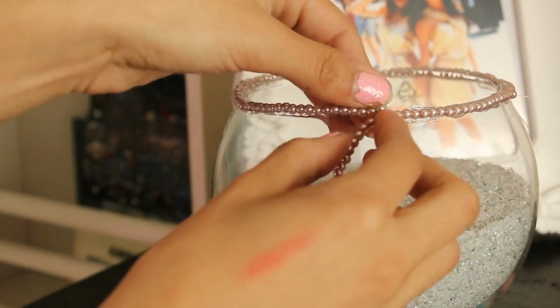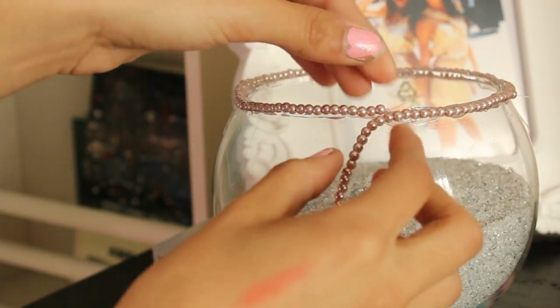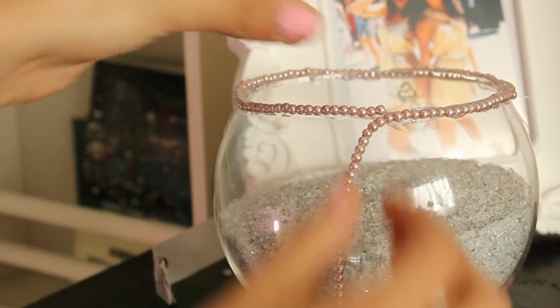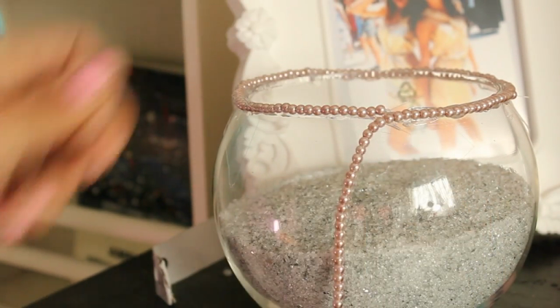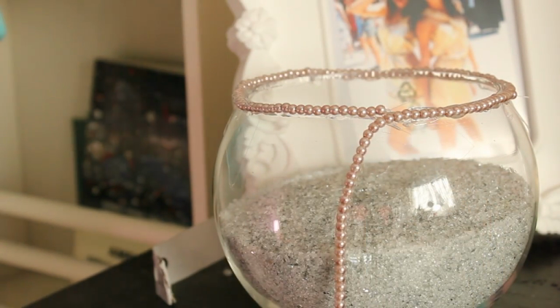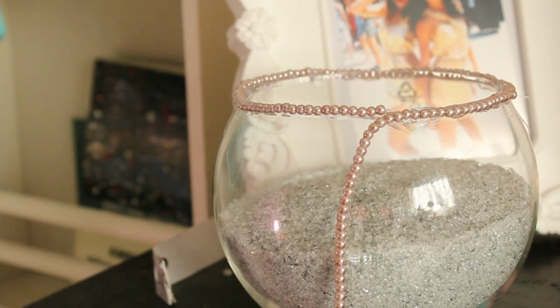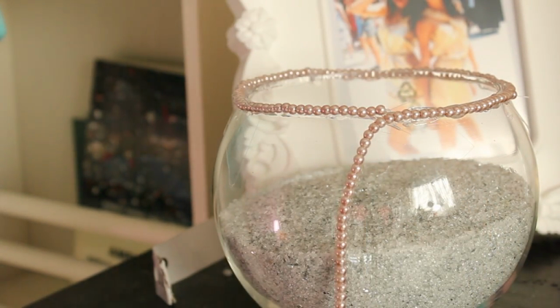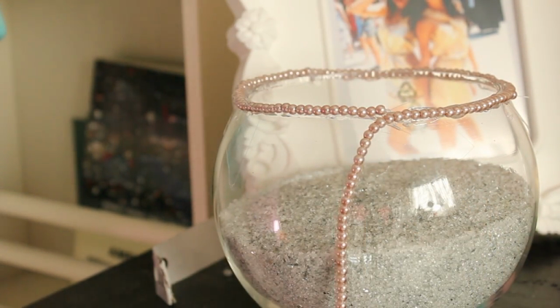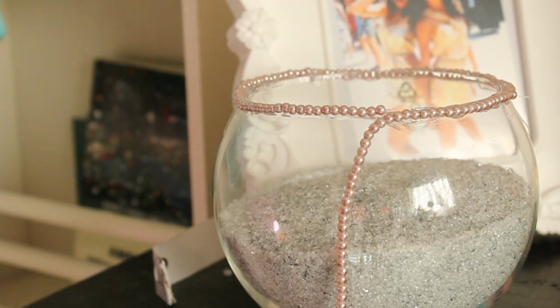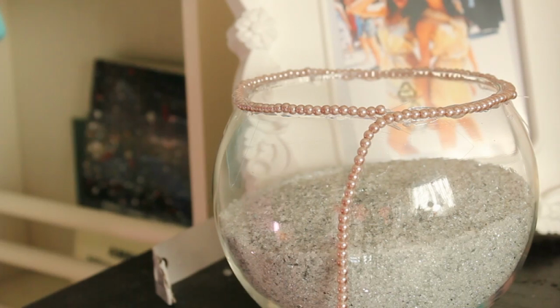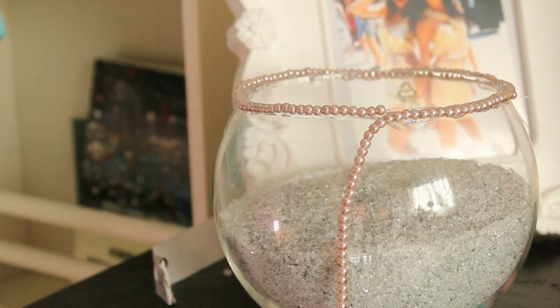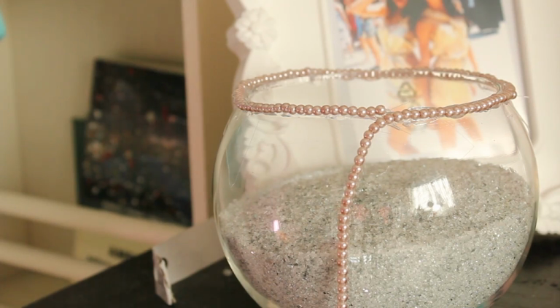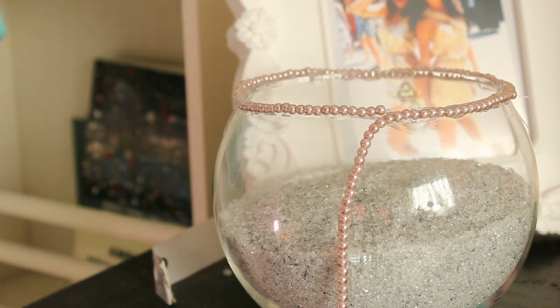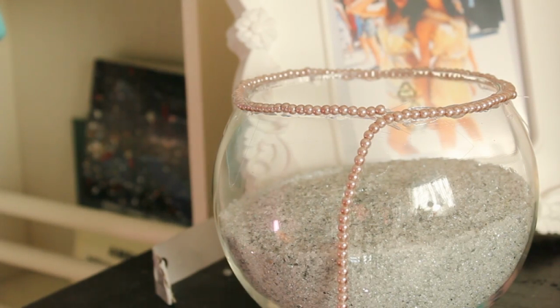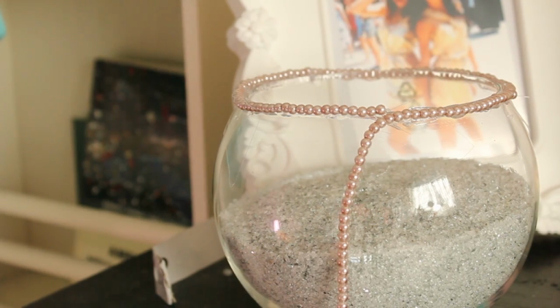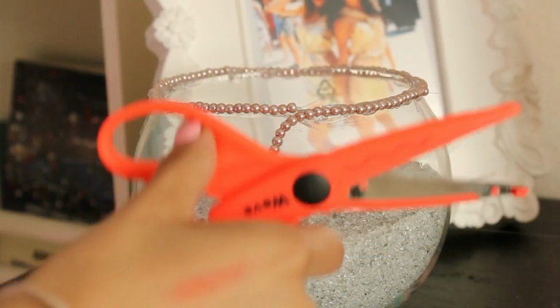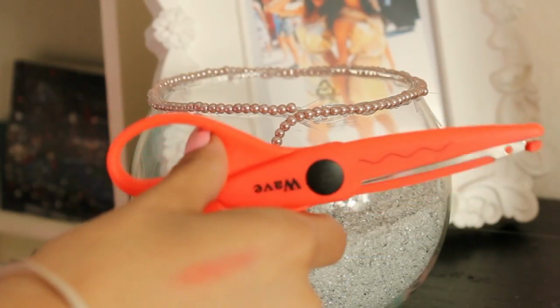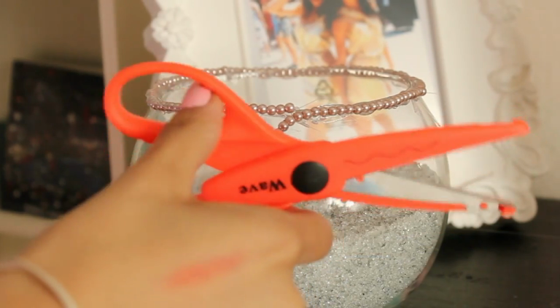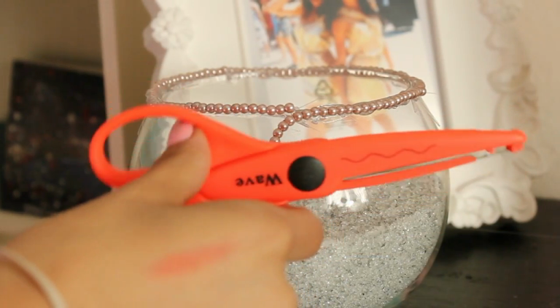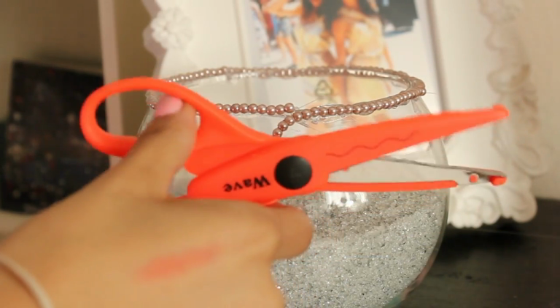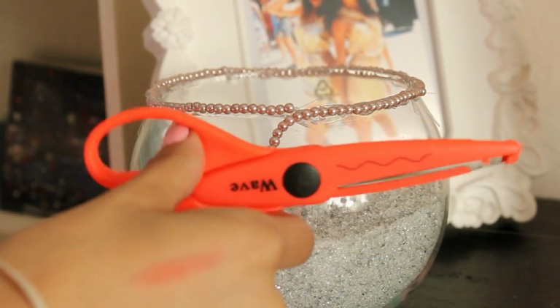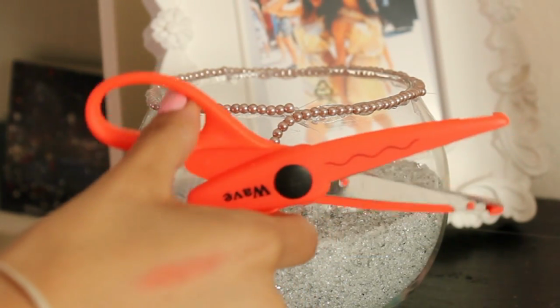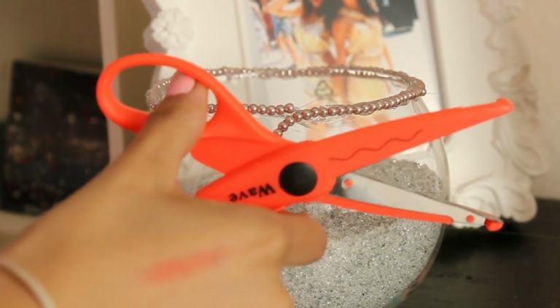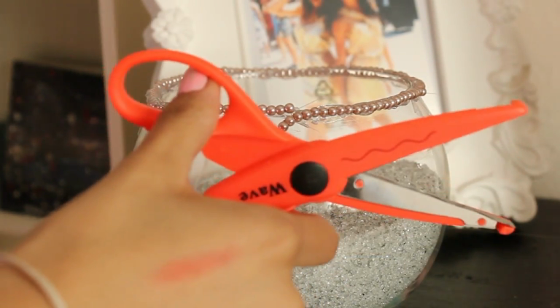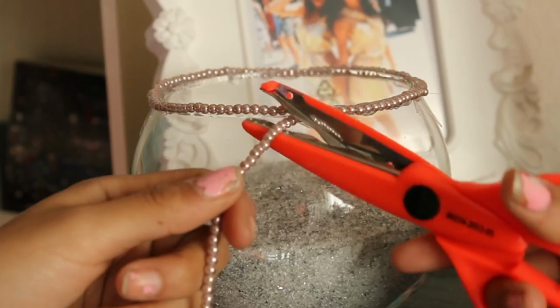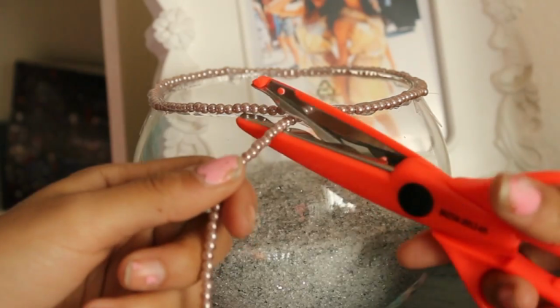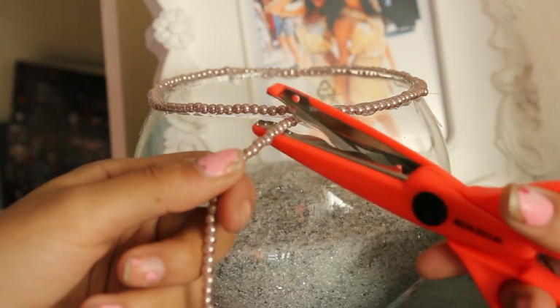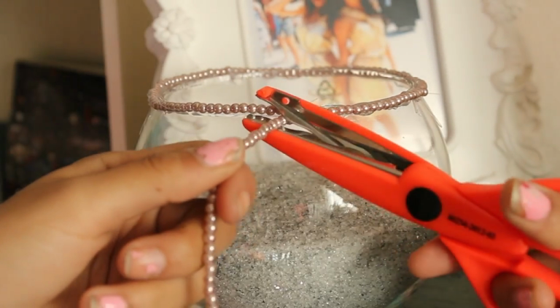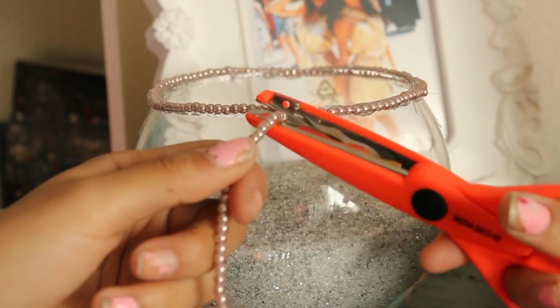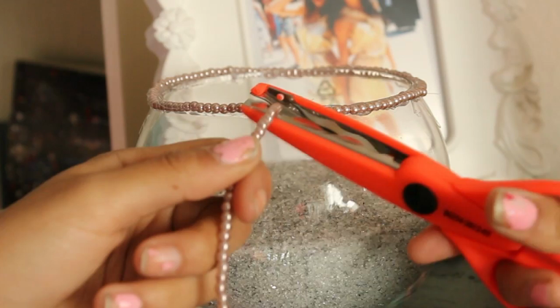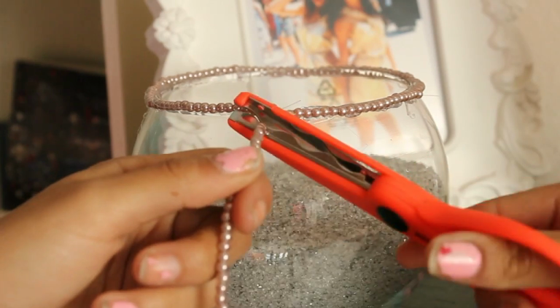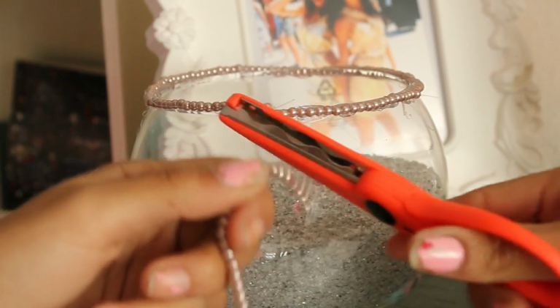When you come to the end, just take a pair of scissors — I'm using some baby scissors because I couldn't find my real ones, but they work just the same — and snap that off.